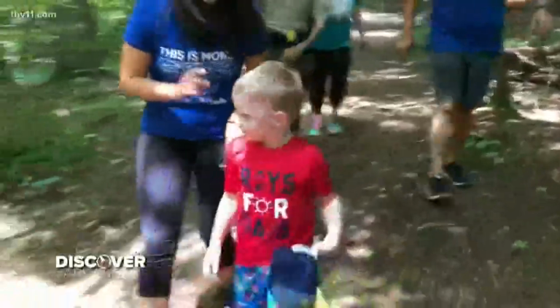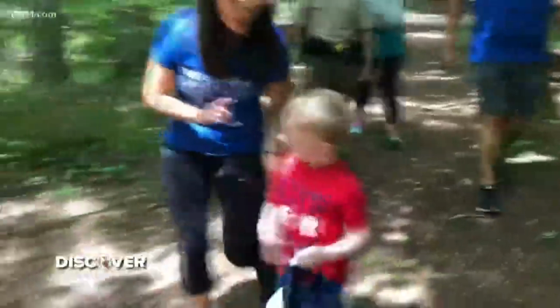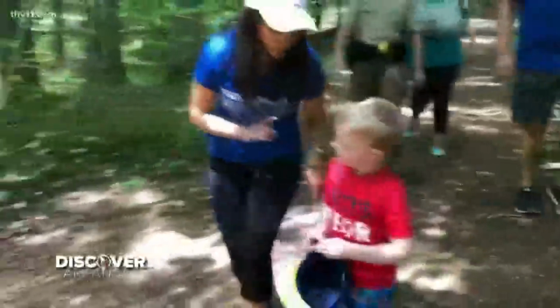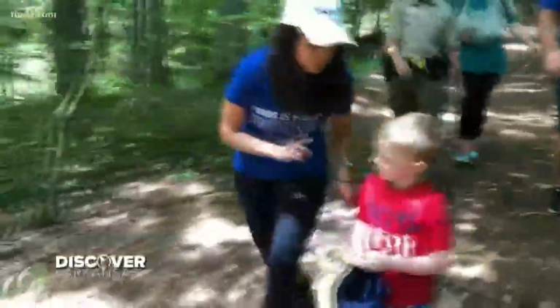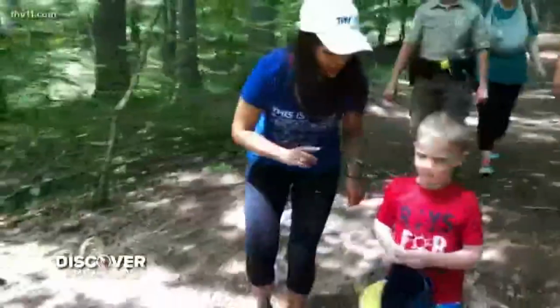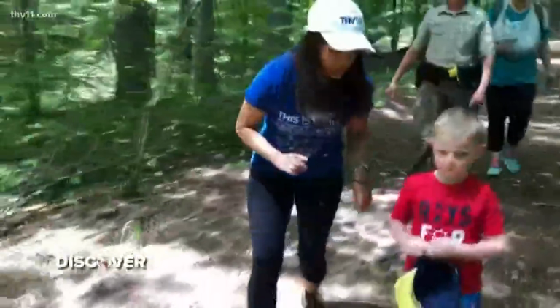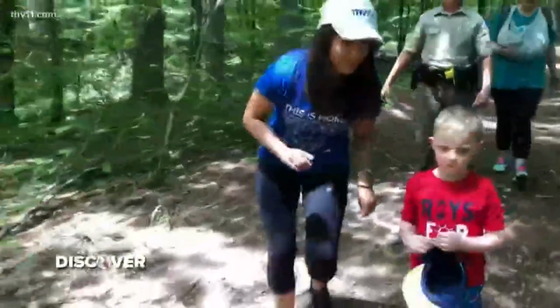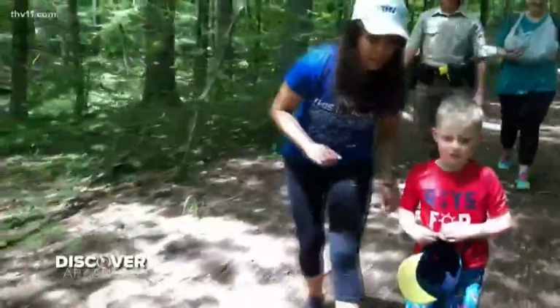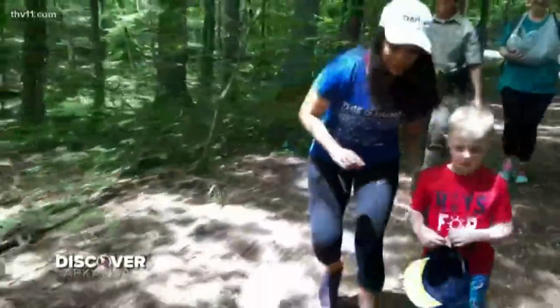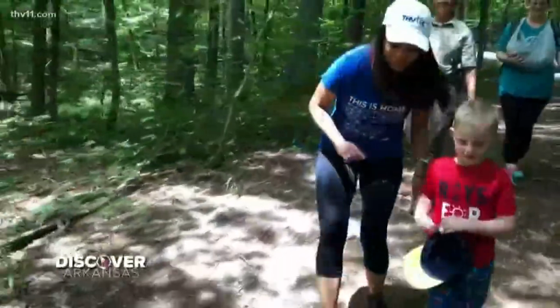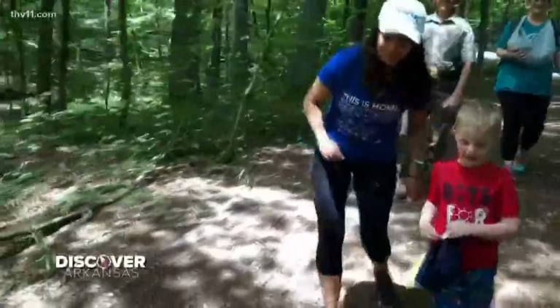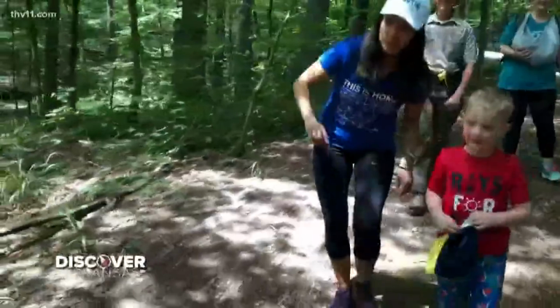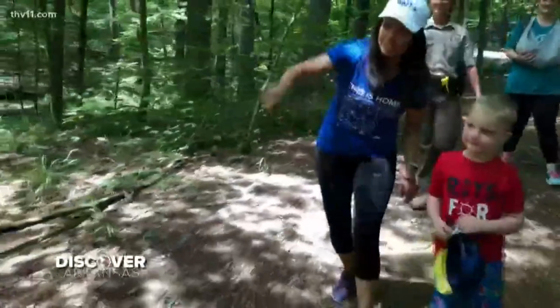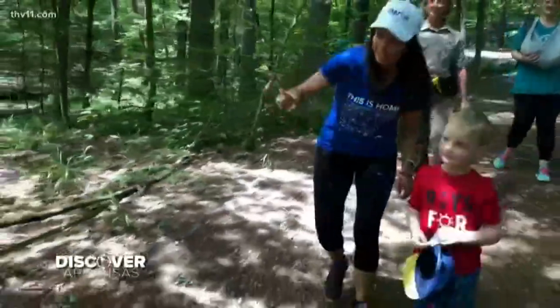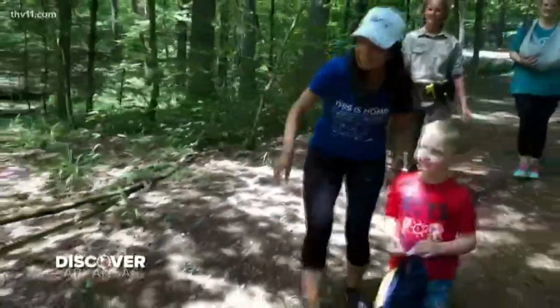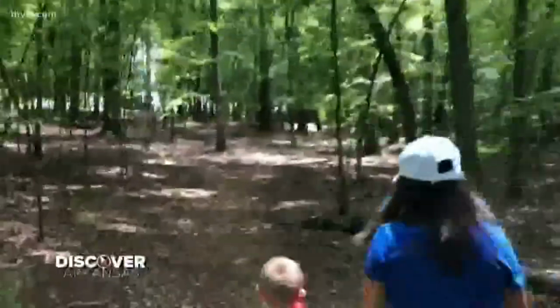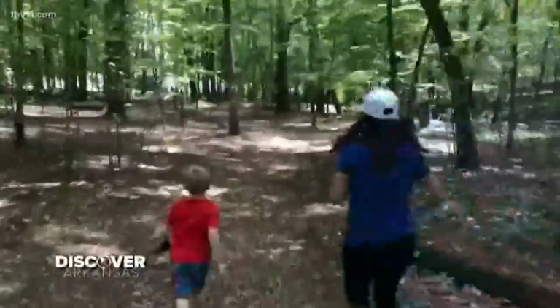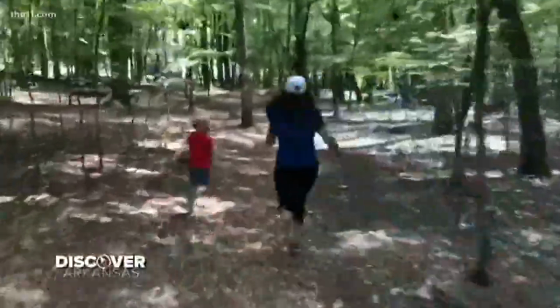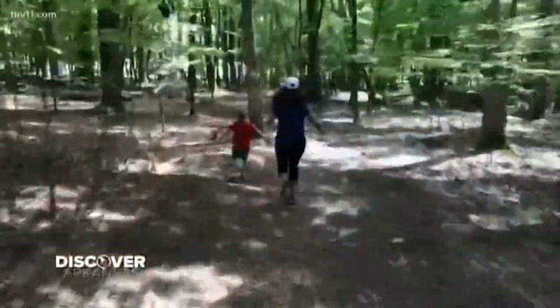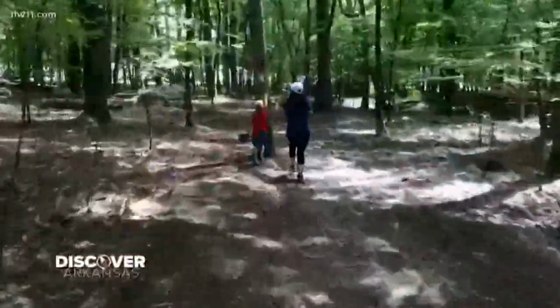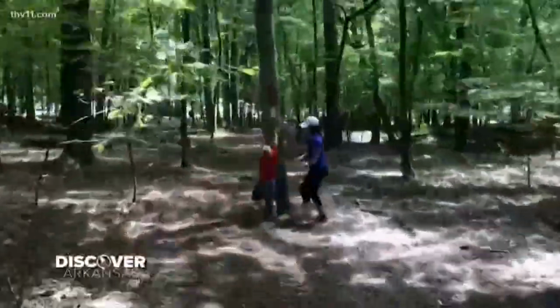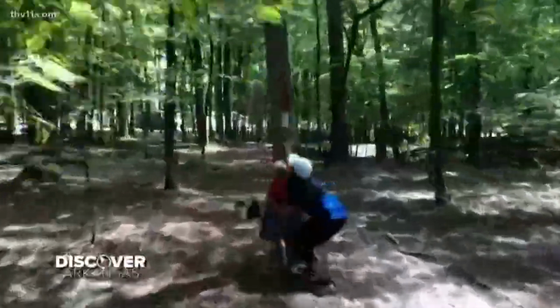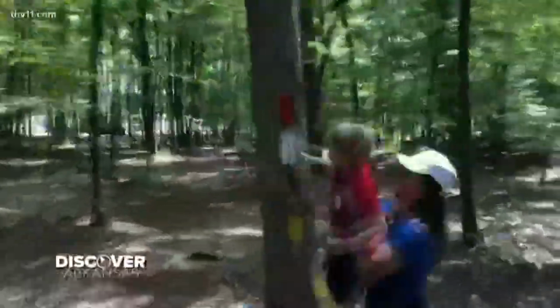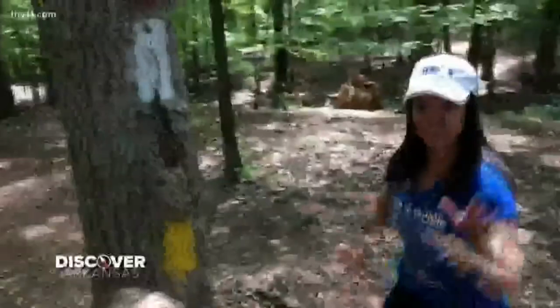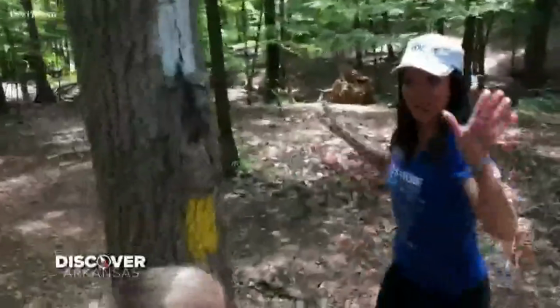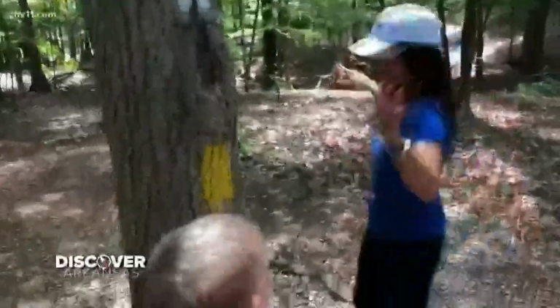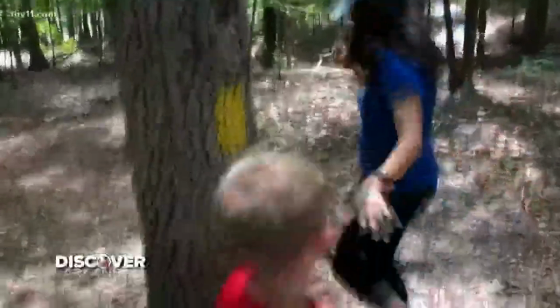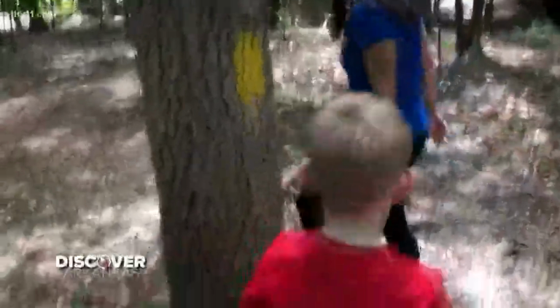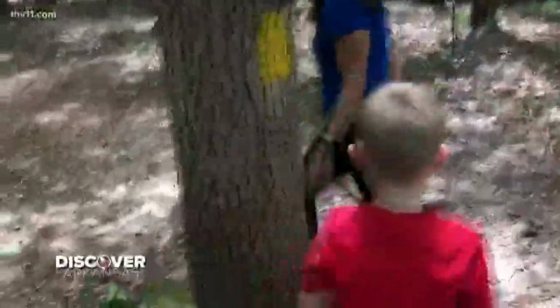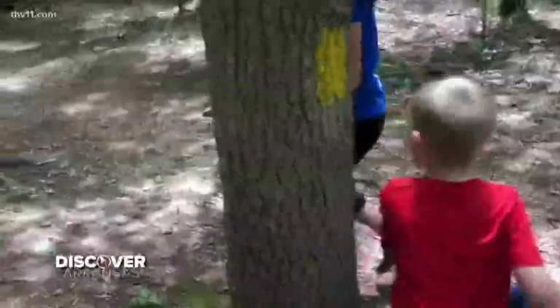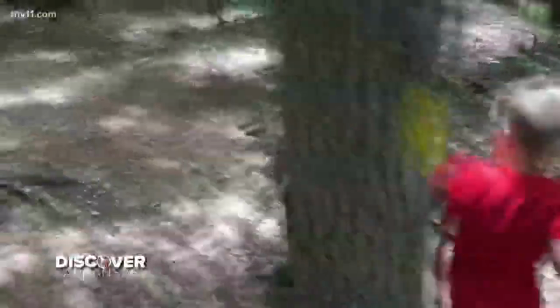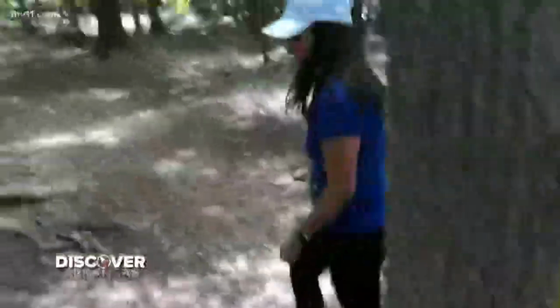You've got to find the red marks on the trail. Can you find the next one? Where is it? We found it!